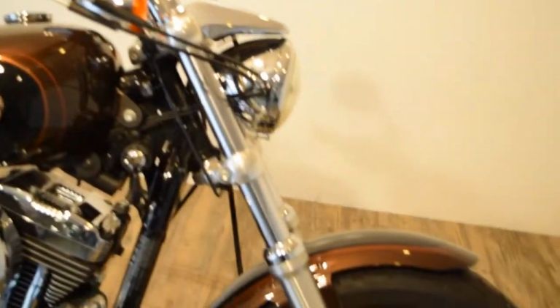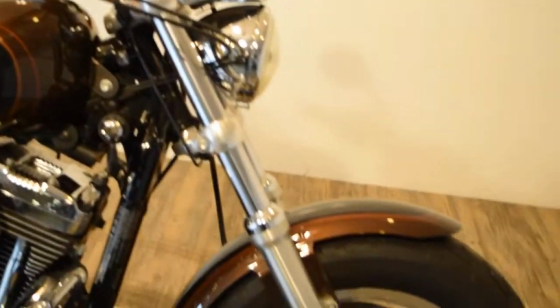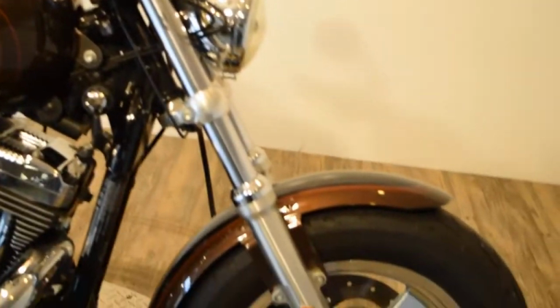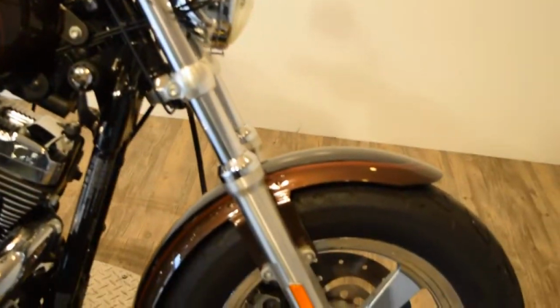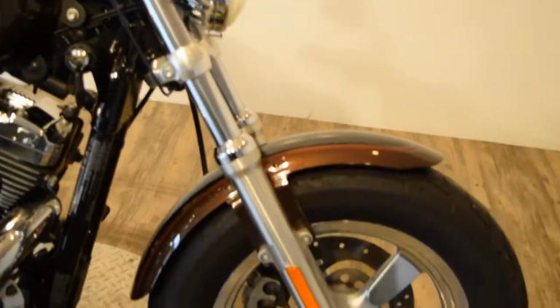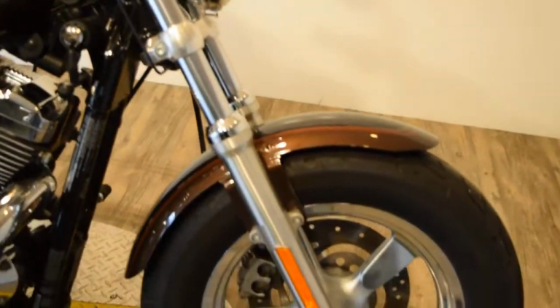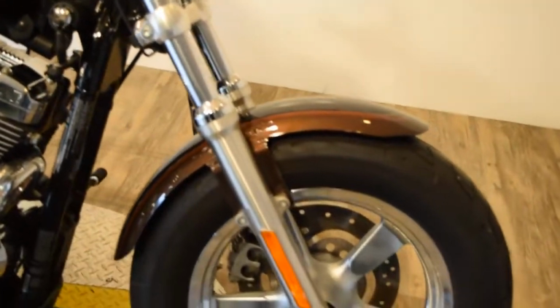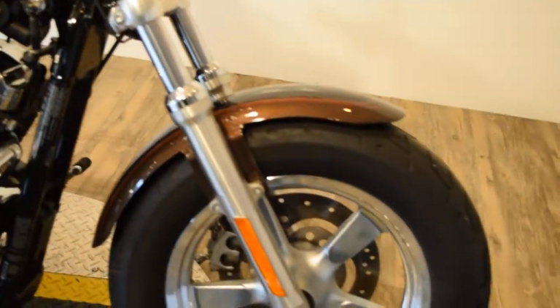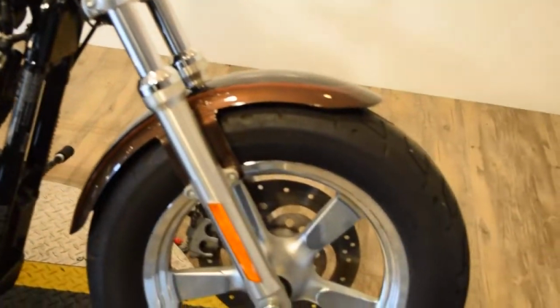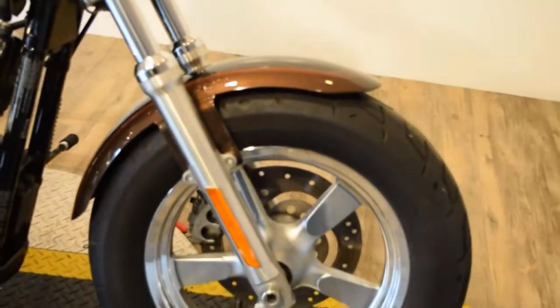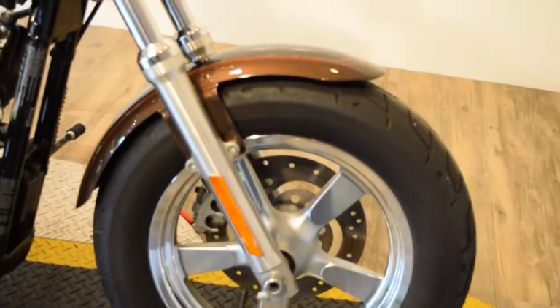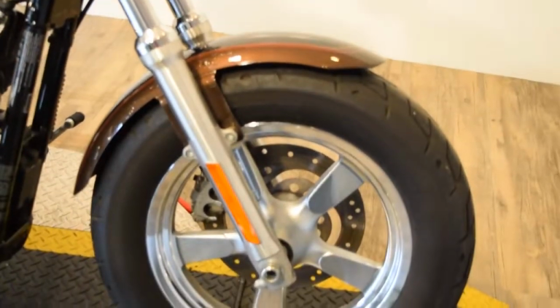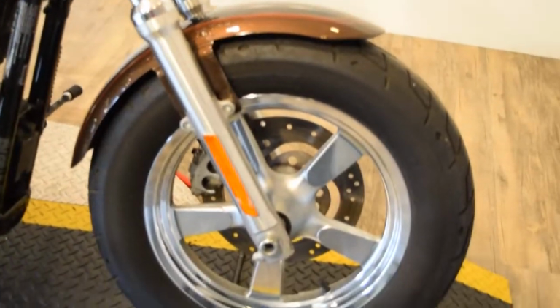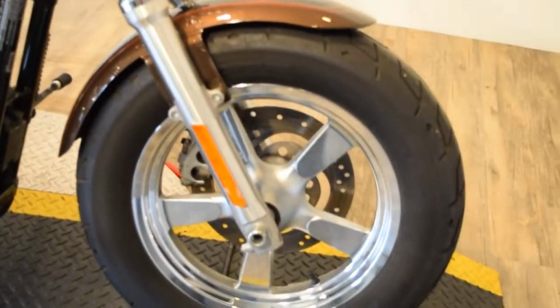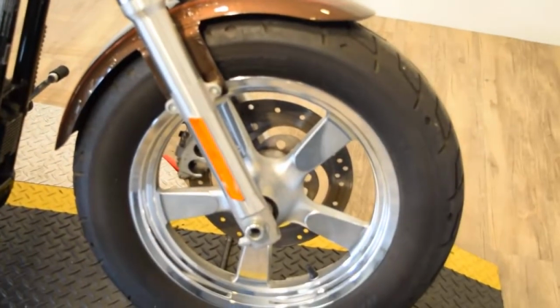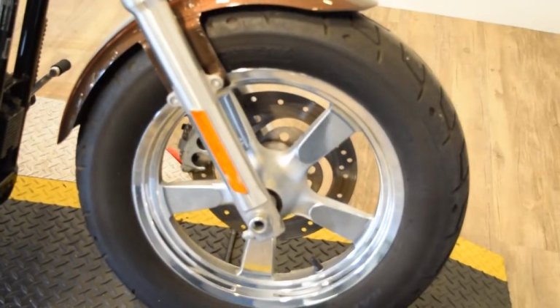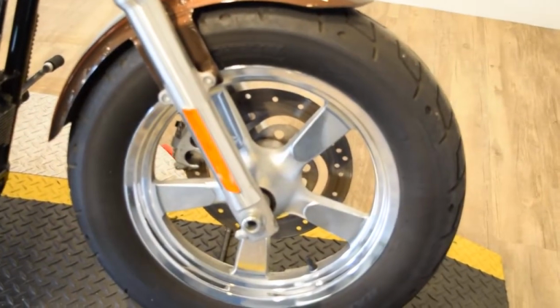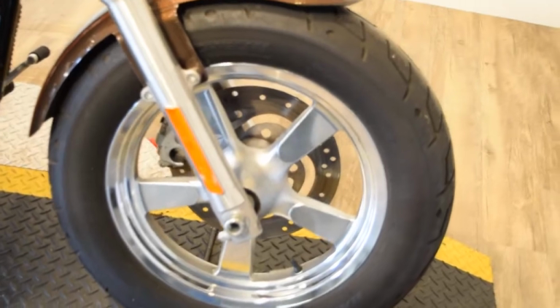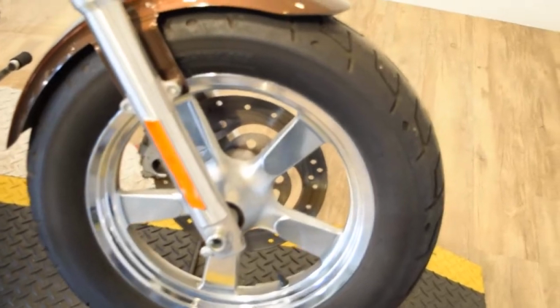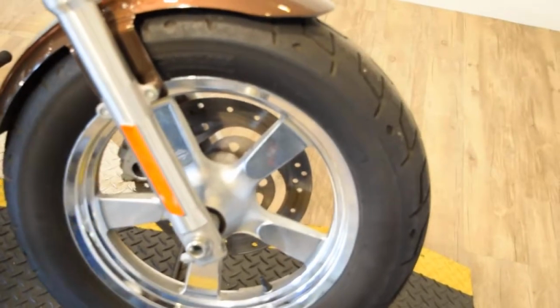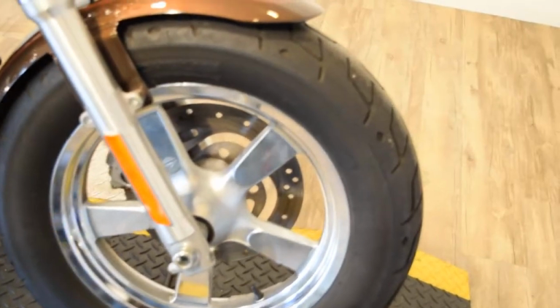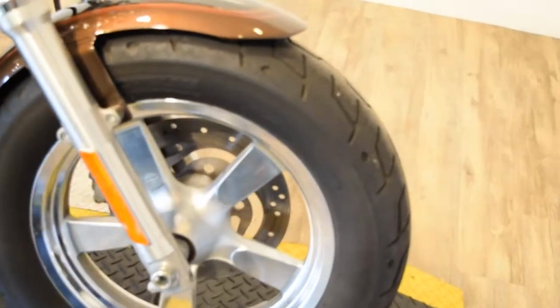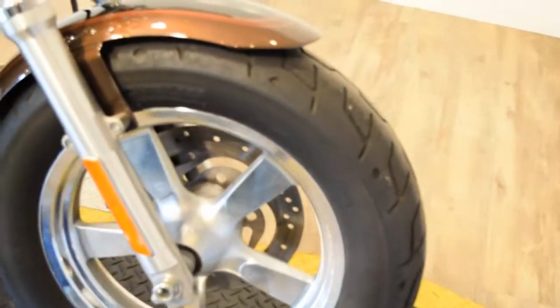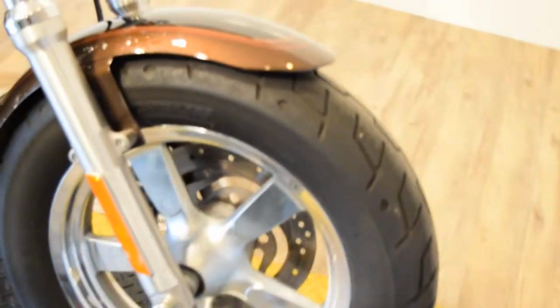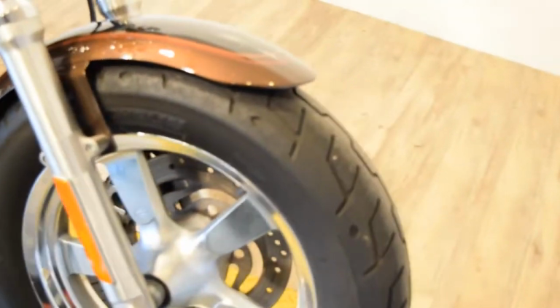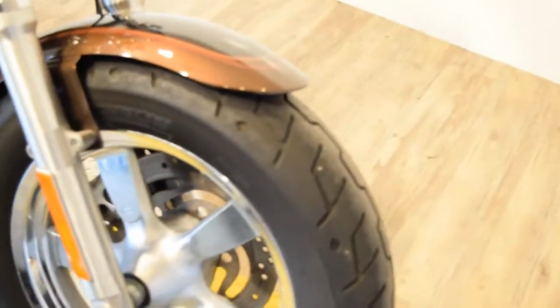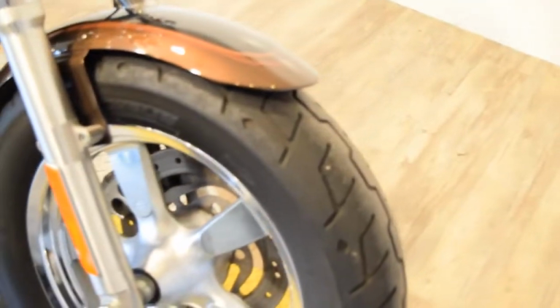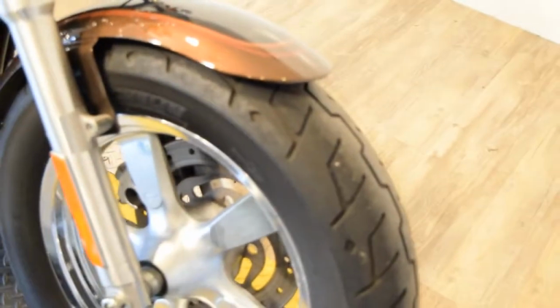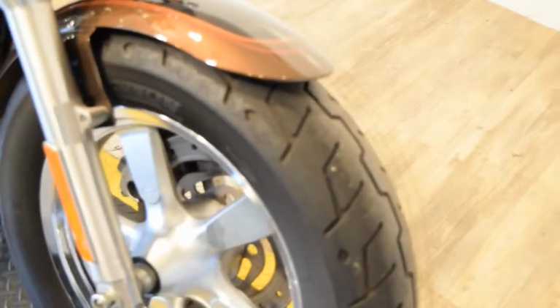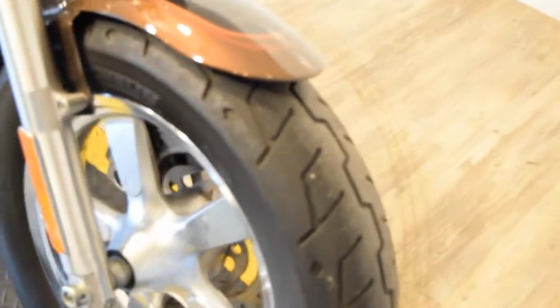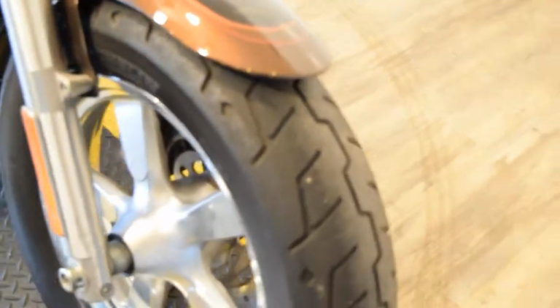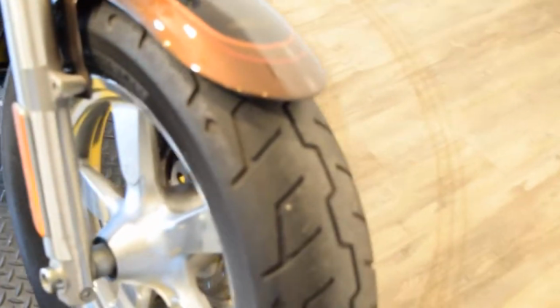All of our bikes here at Monster Power Sports are safety inspected. They're all serviced and ready for the road.